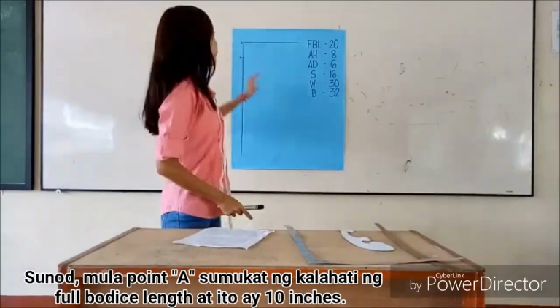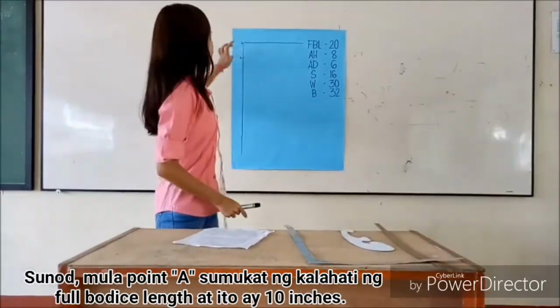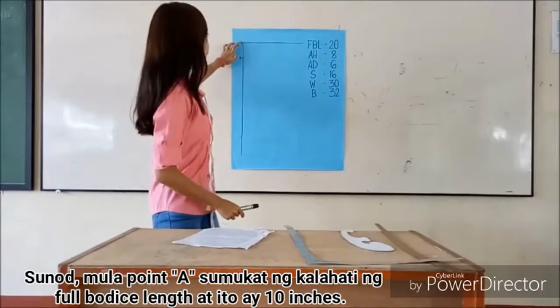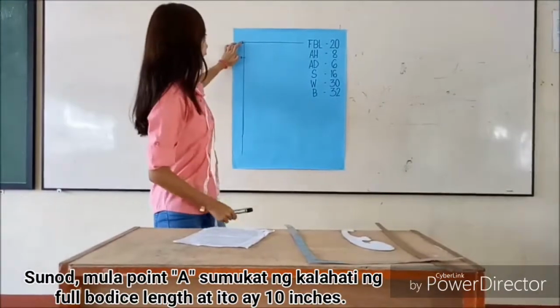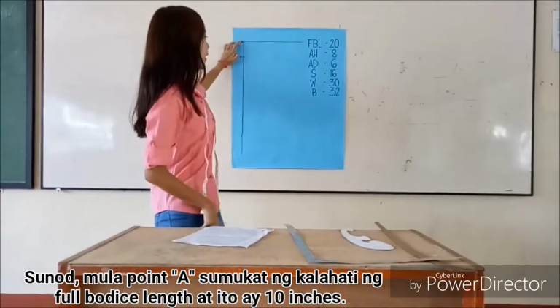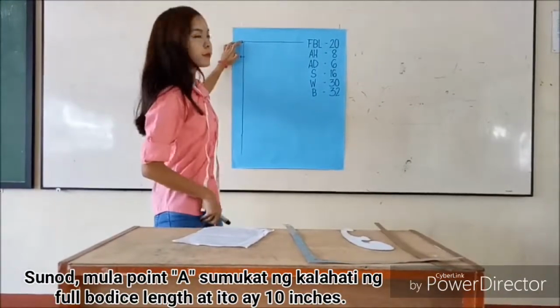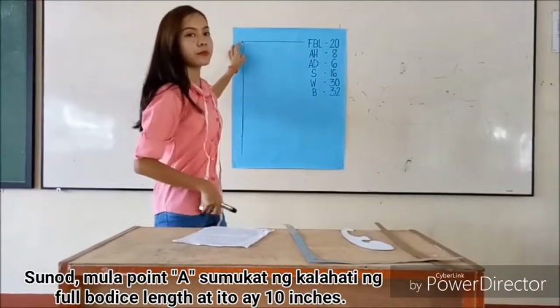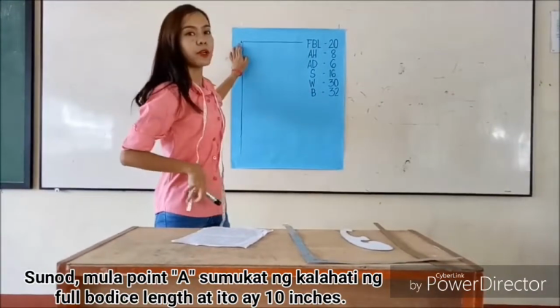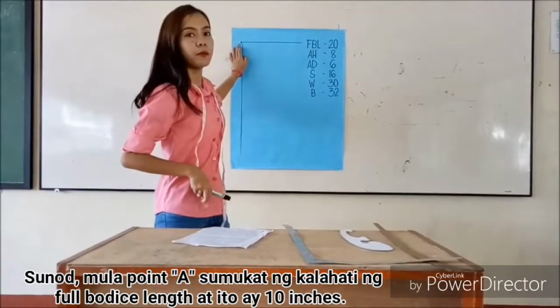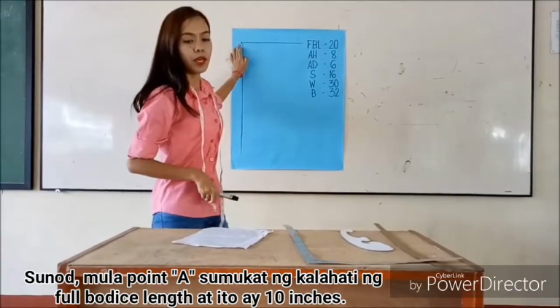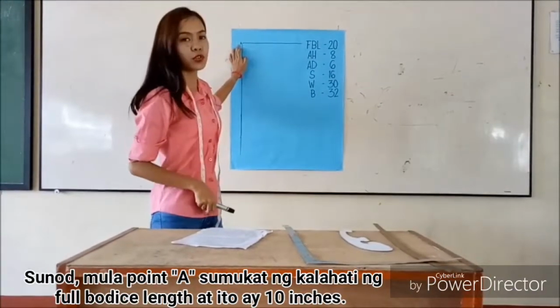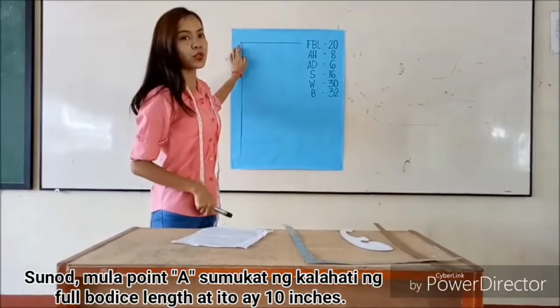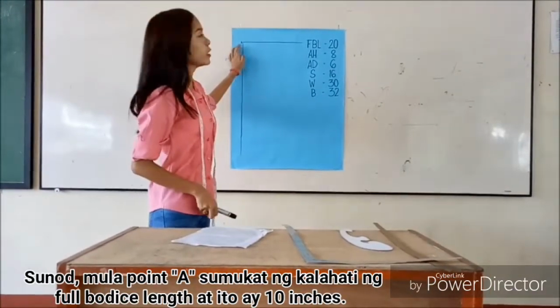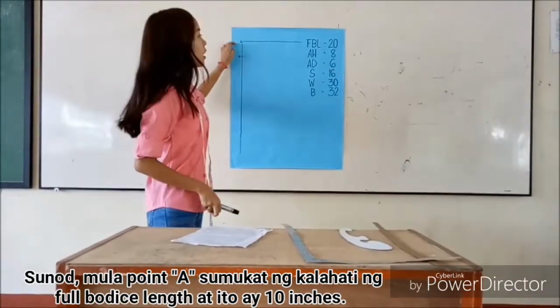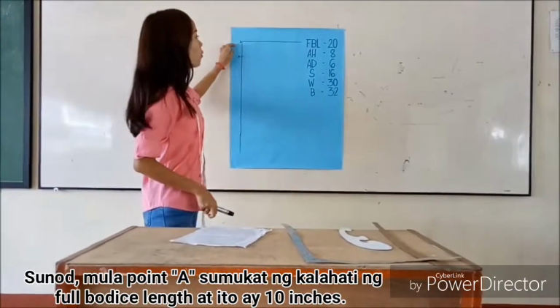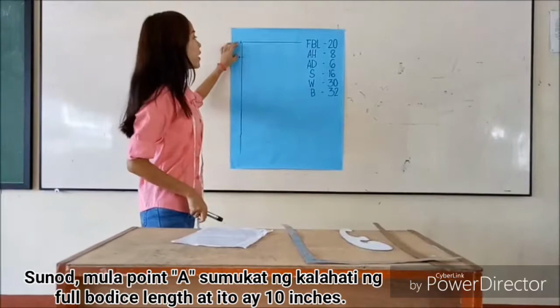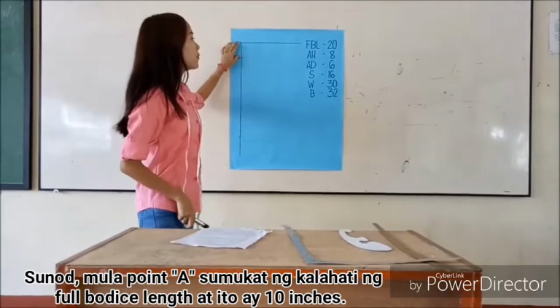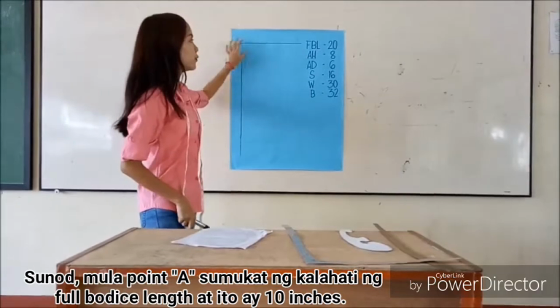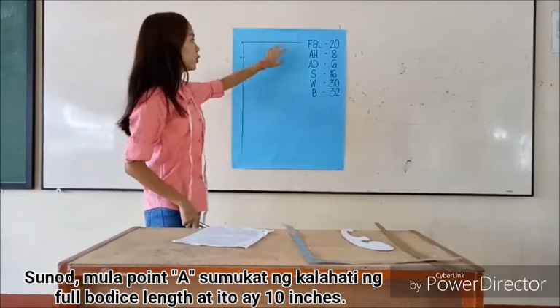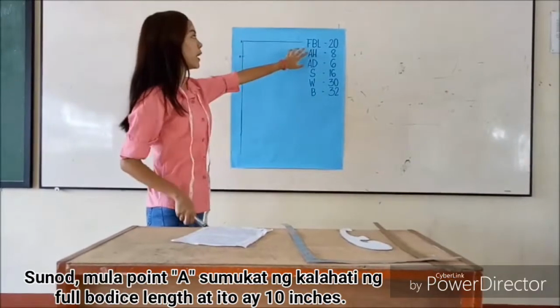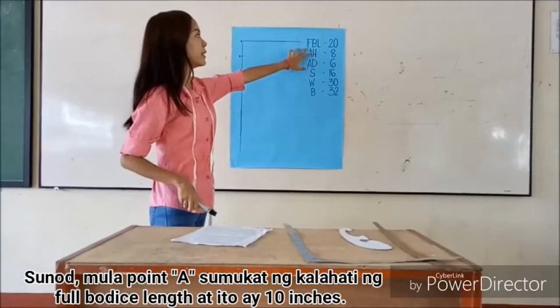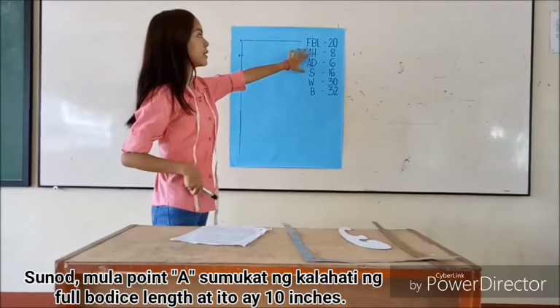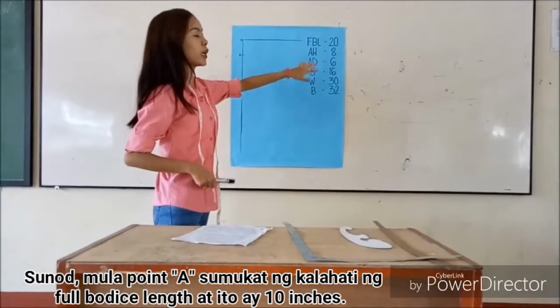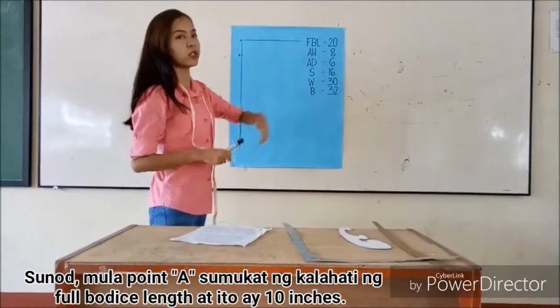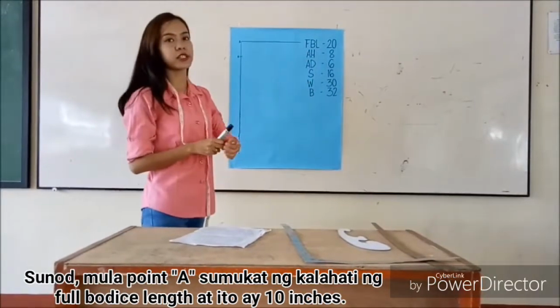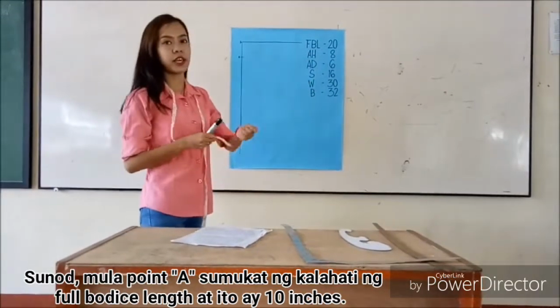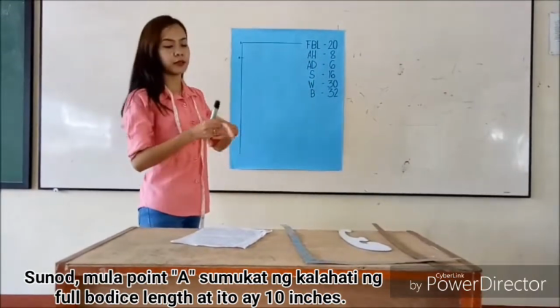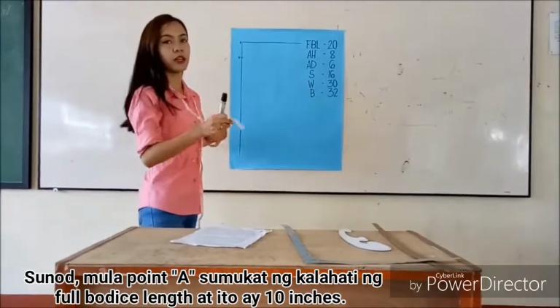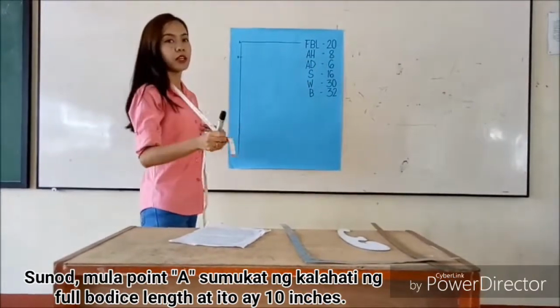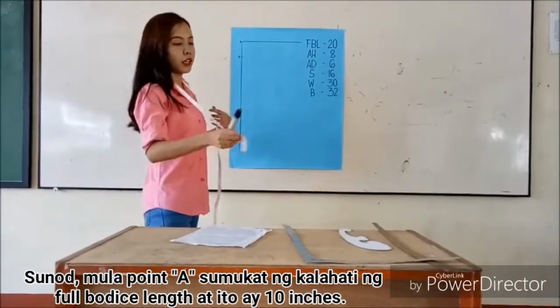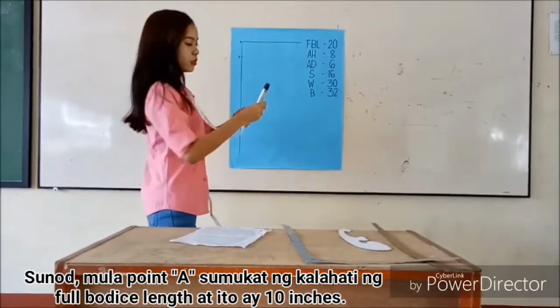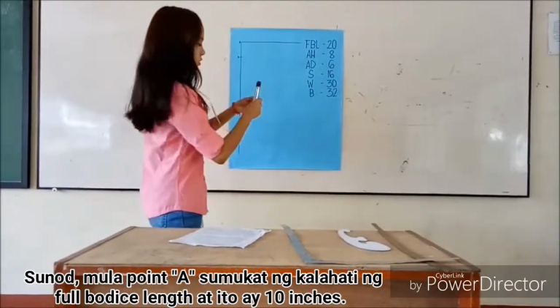For point A, measure one-half of whole body with 10 inches.